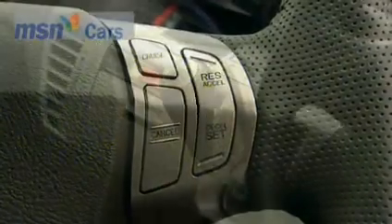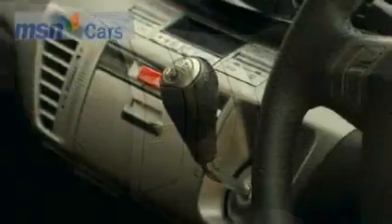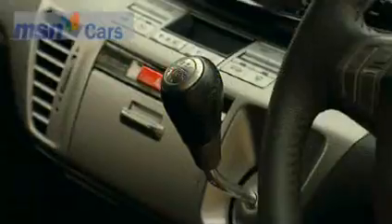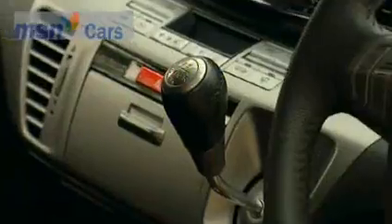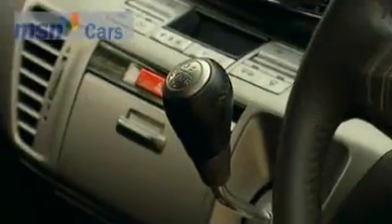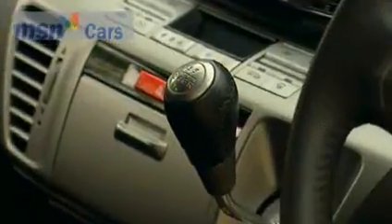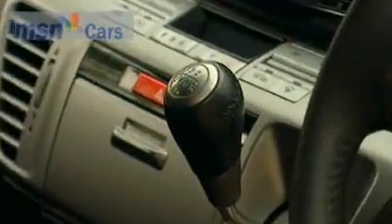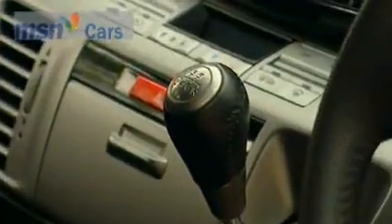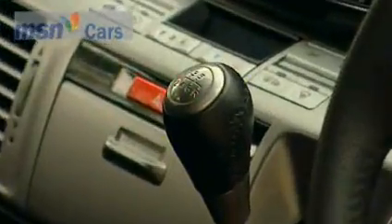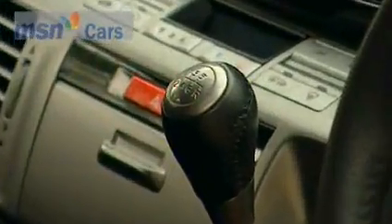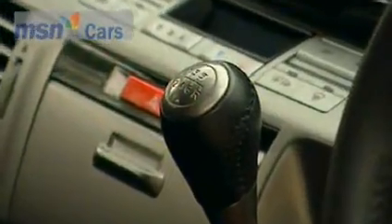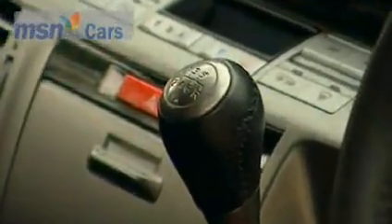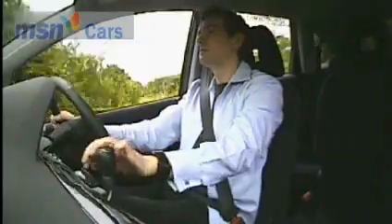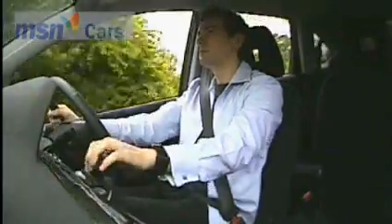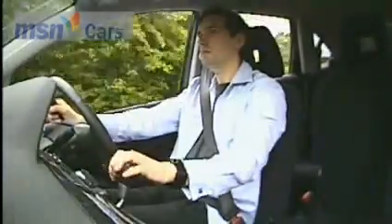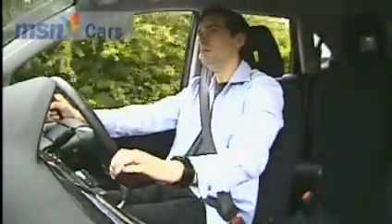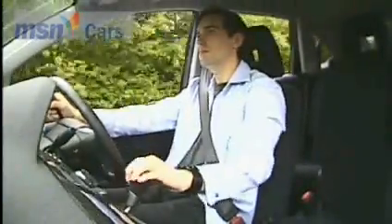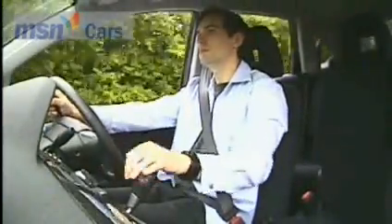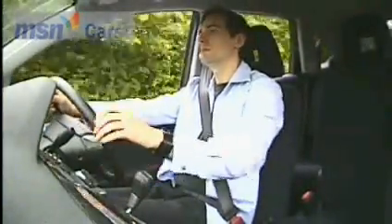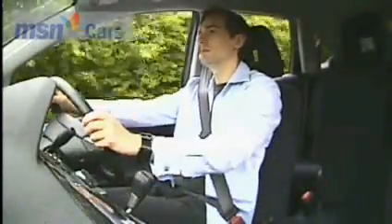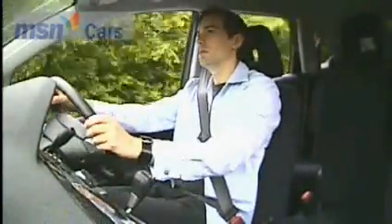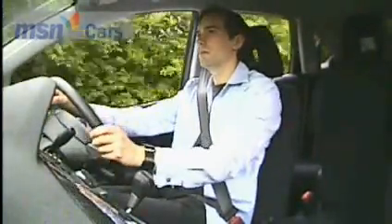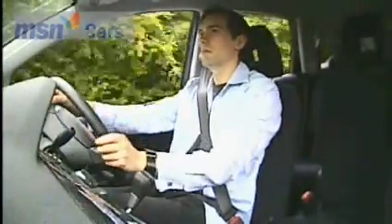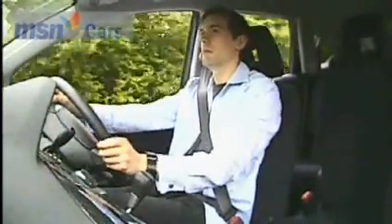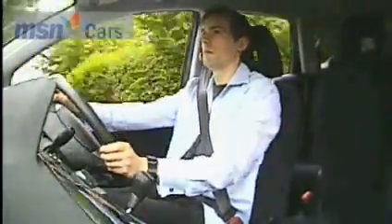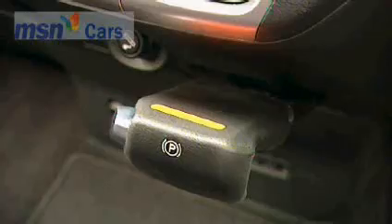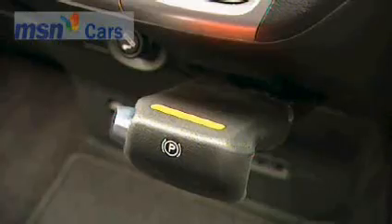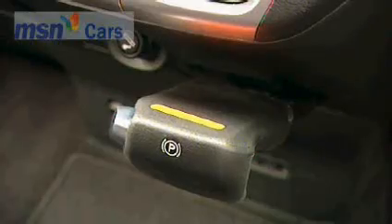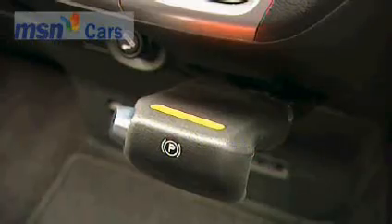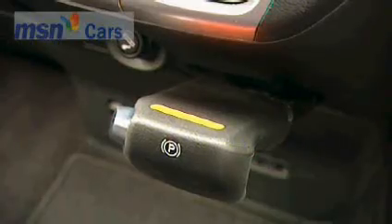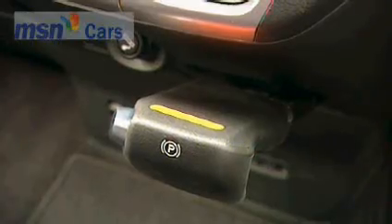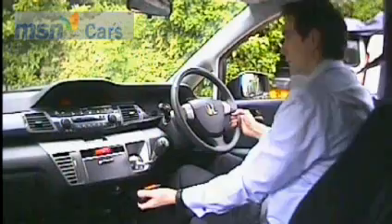And the gear lever, sprouting from the dashboard, has a smooth and very precise action. Pity the handbrake is so awkward.